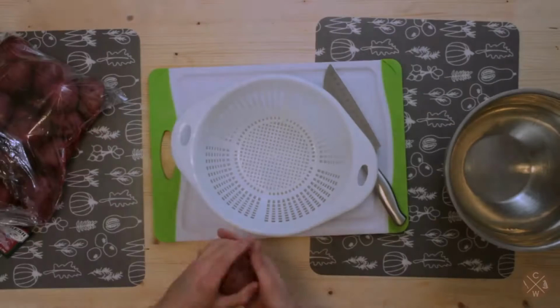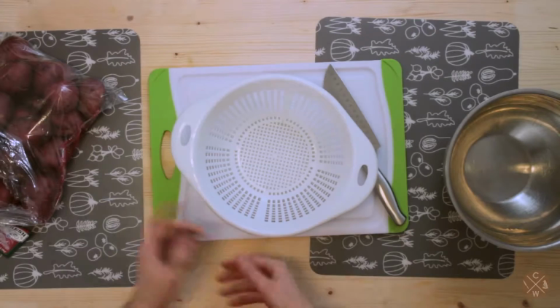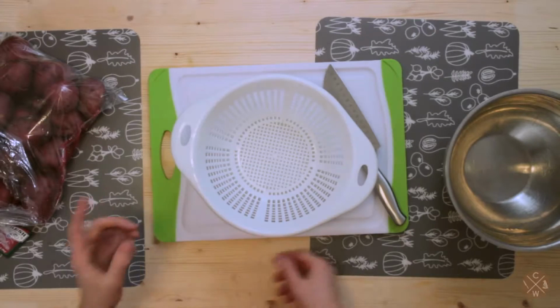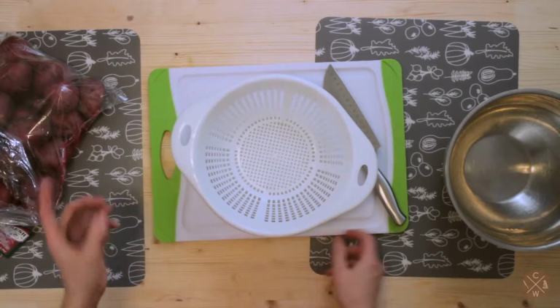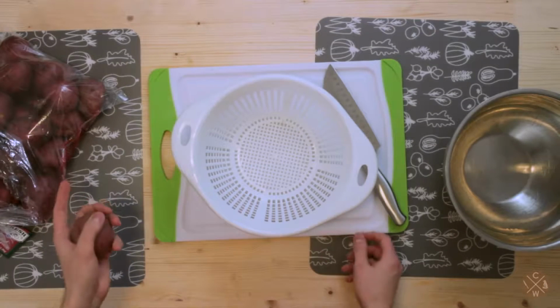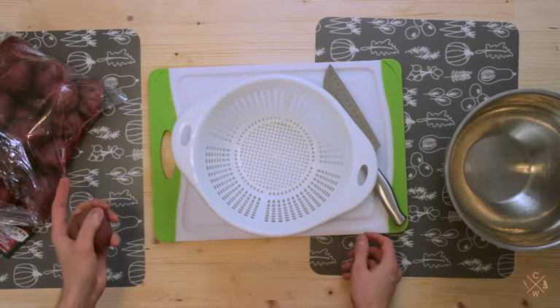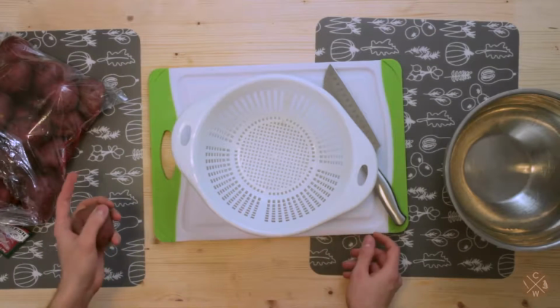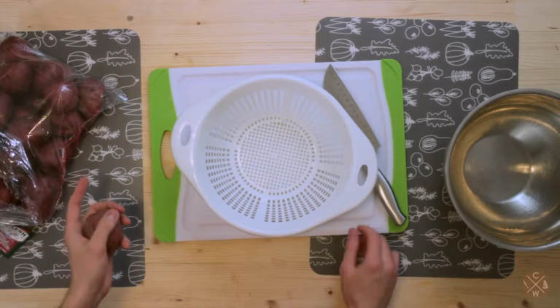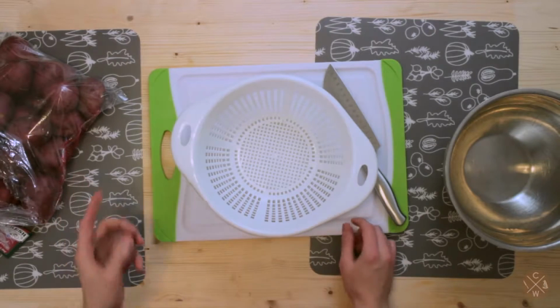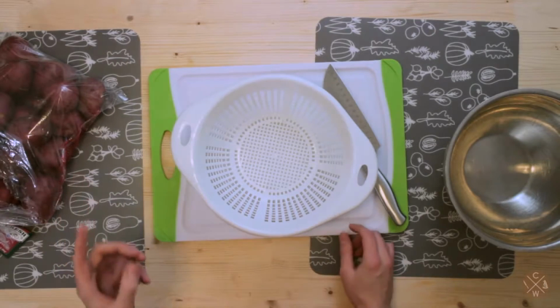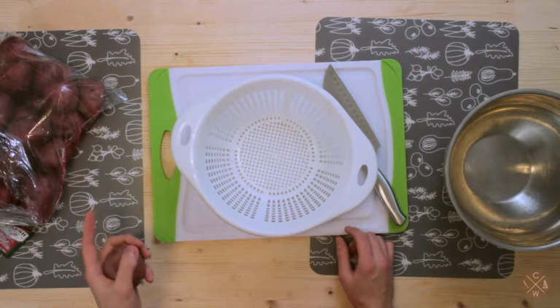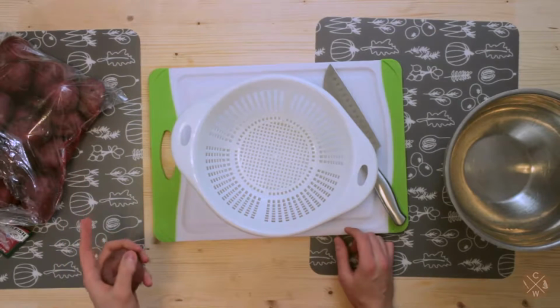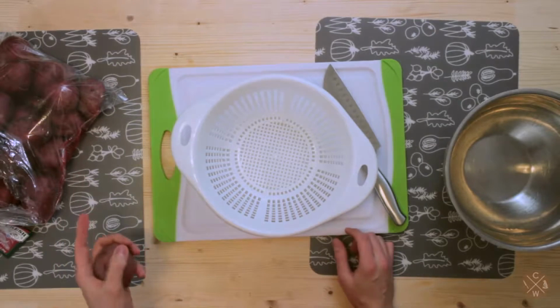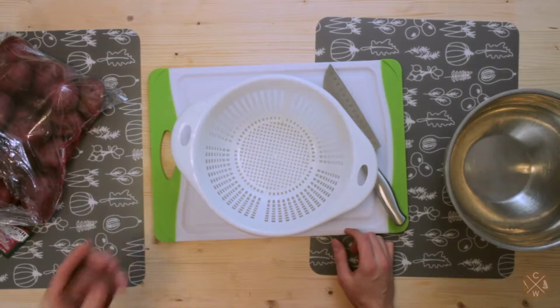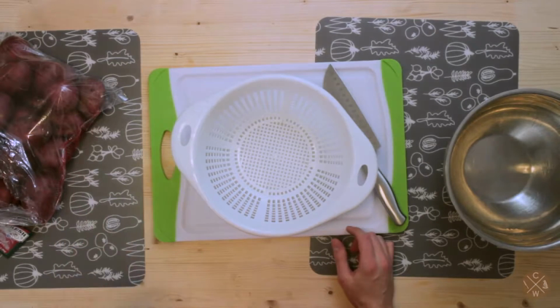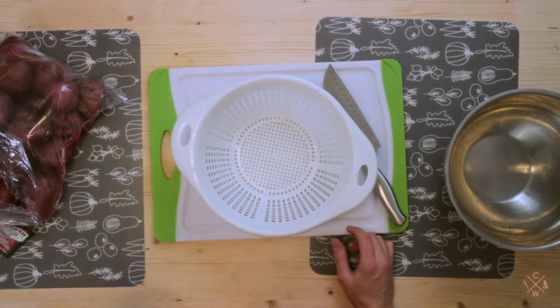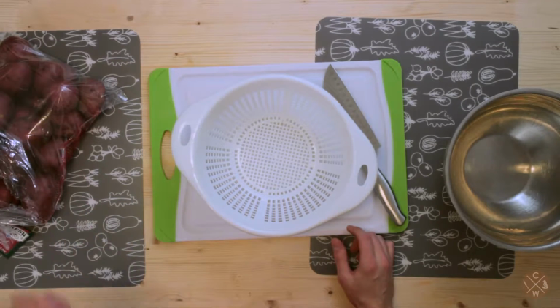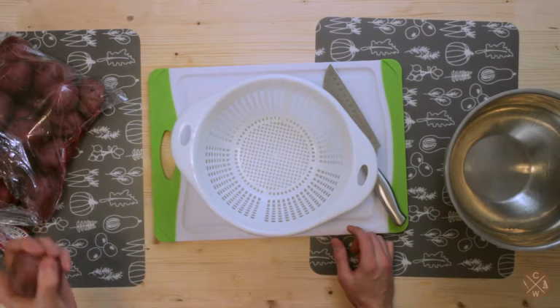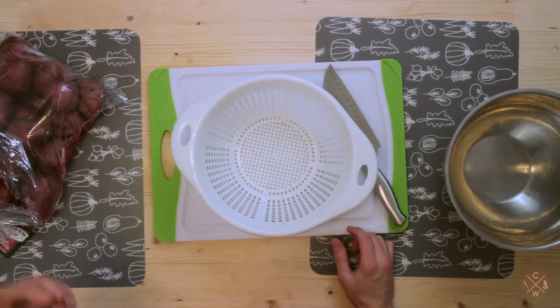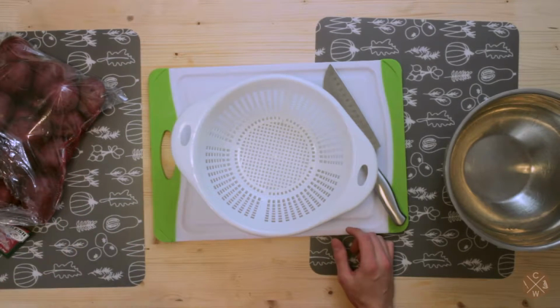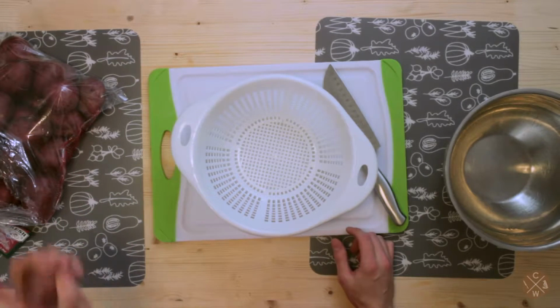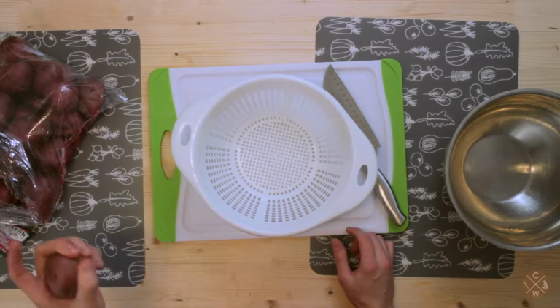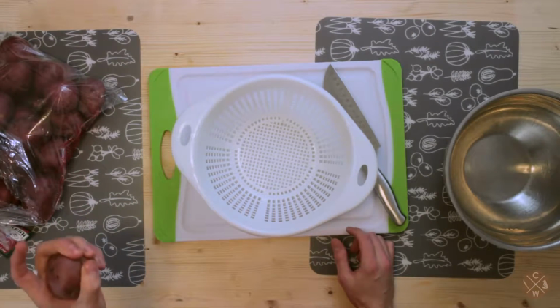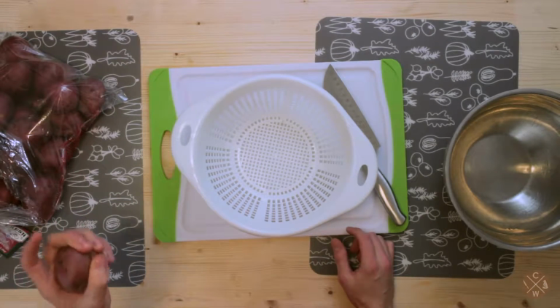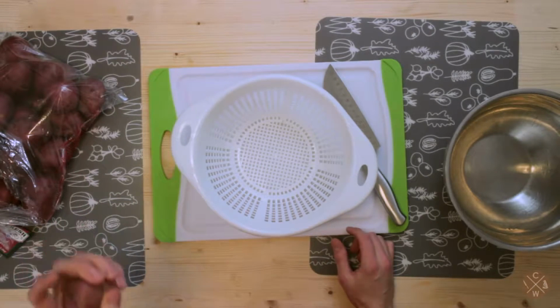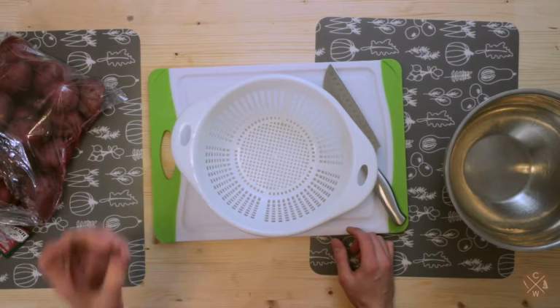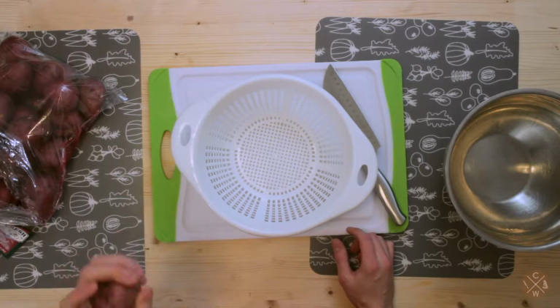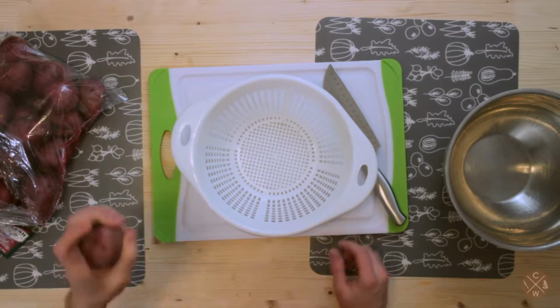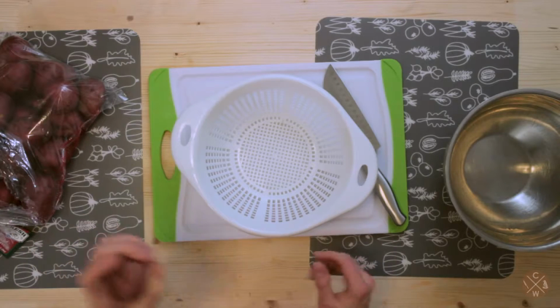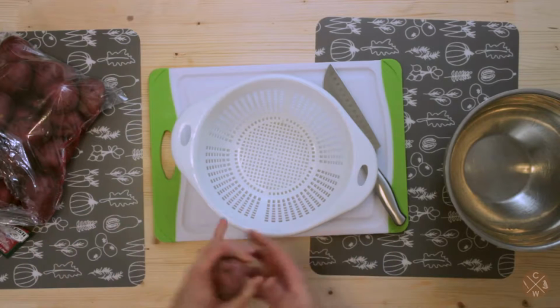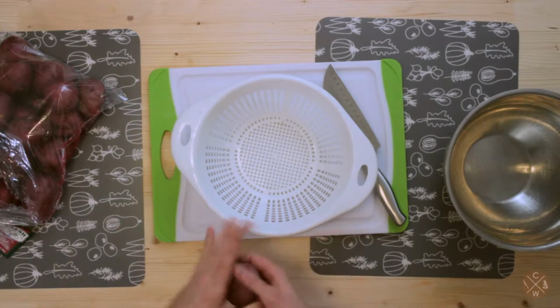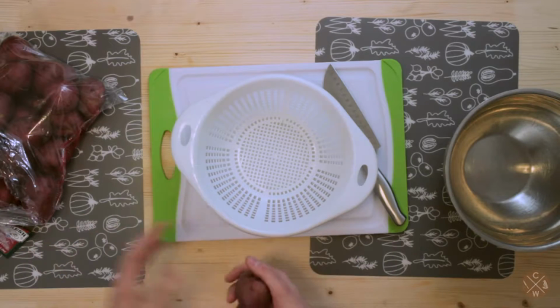Hello everyone and welcome back to Cookery Wizardry. This is your host Michael and today we're gonna be making red potato veggie burgers.